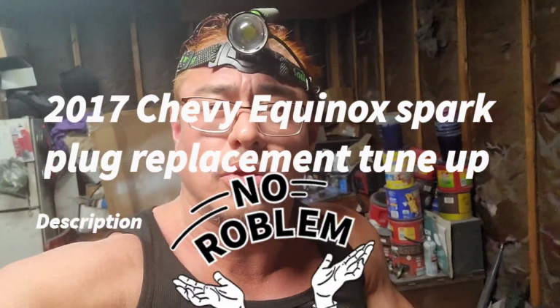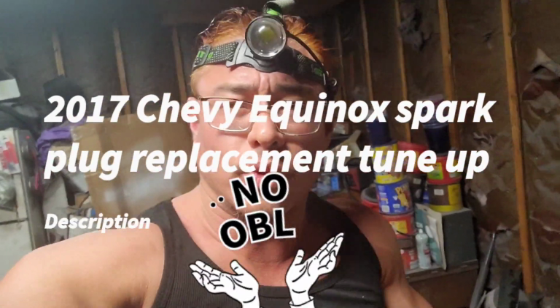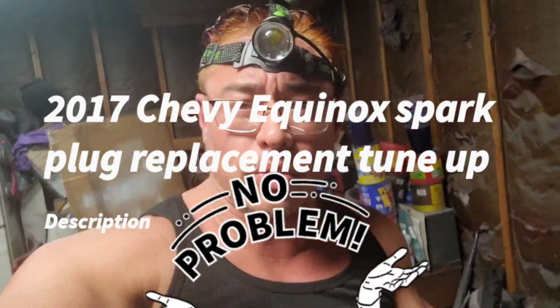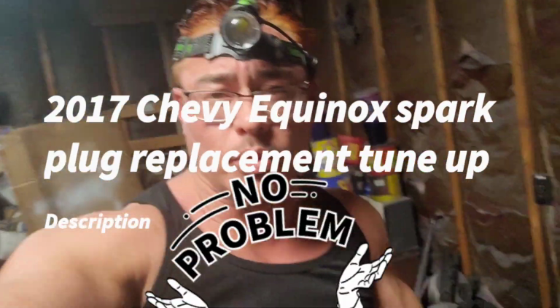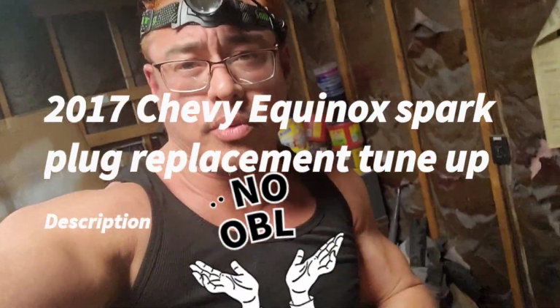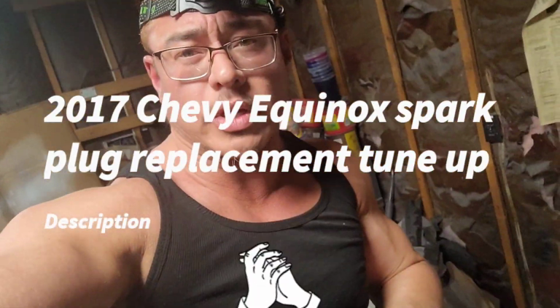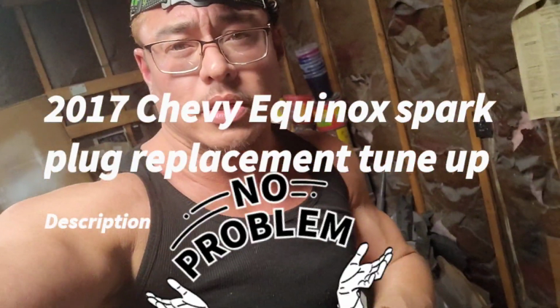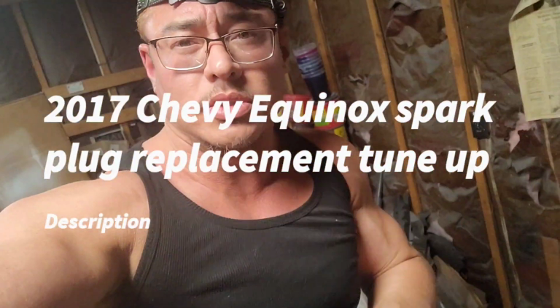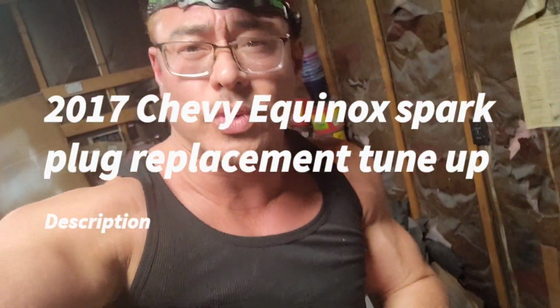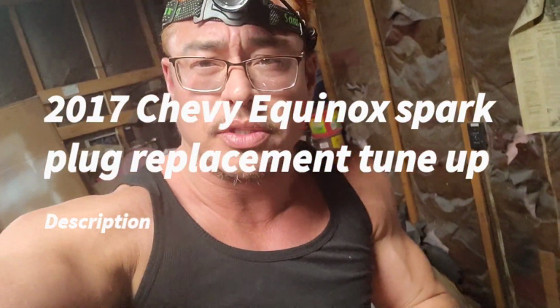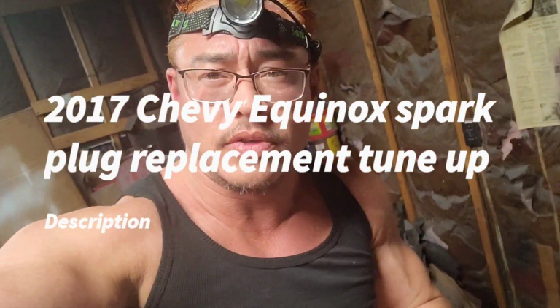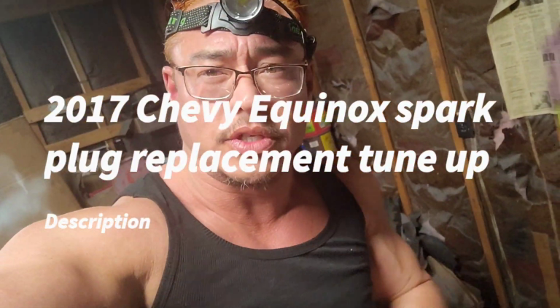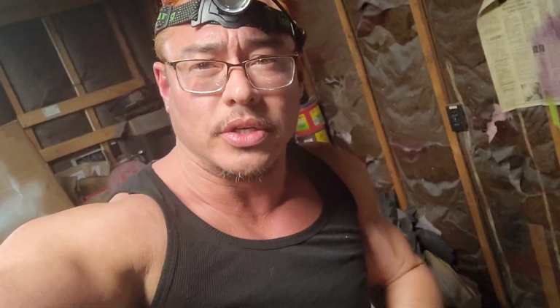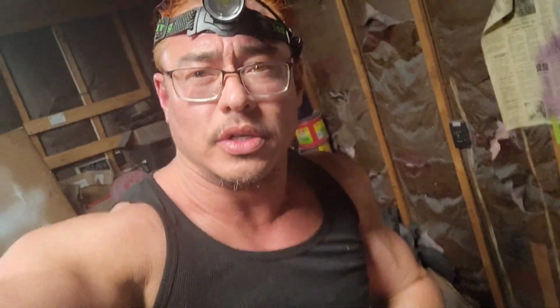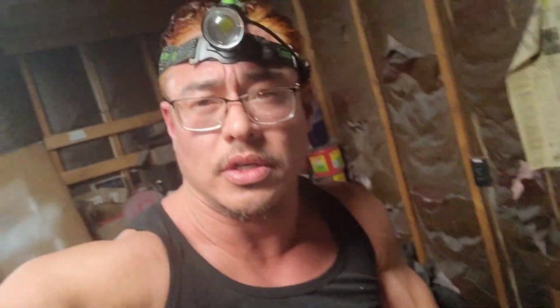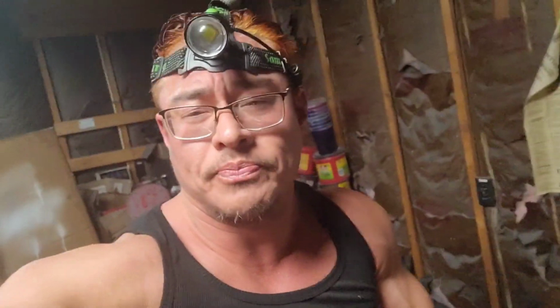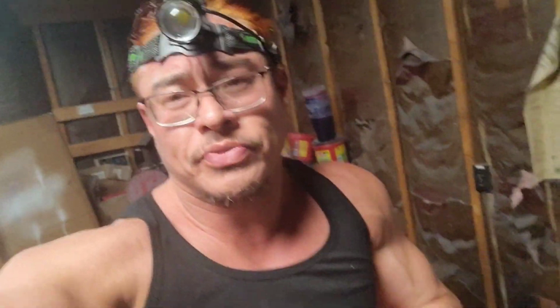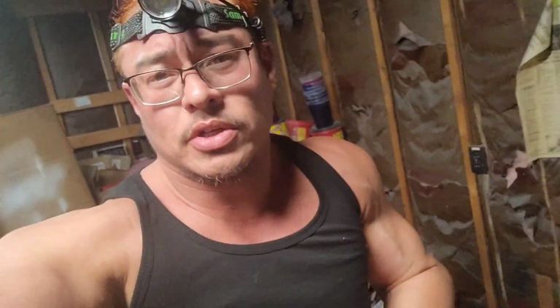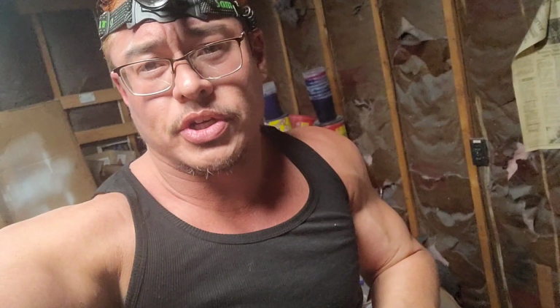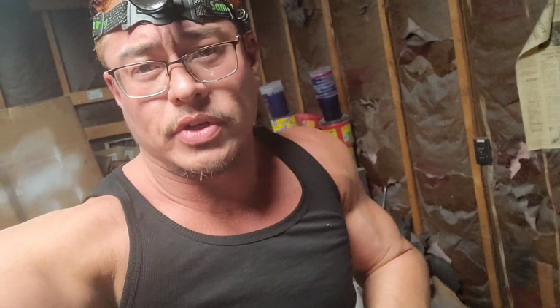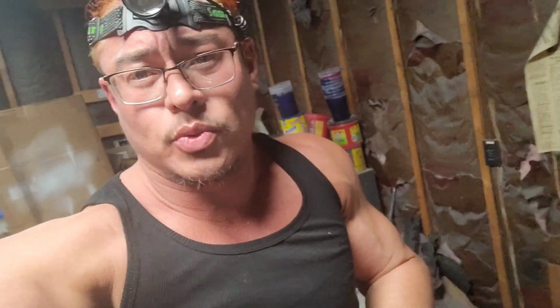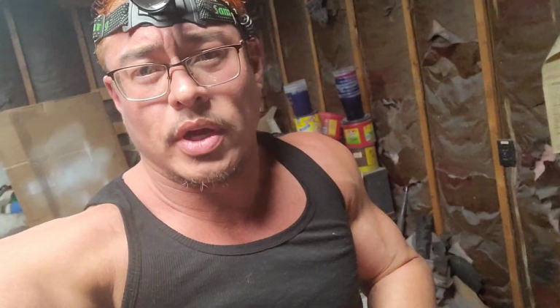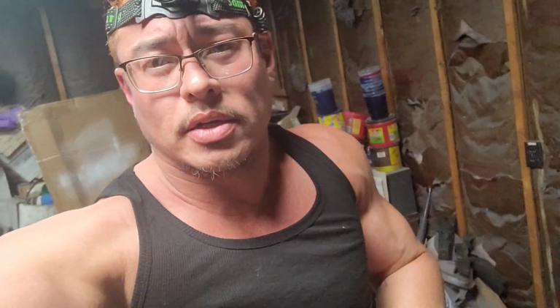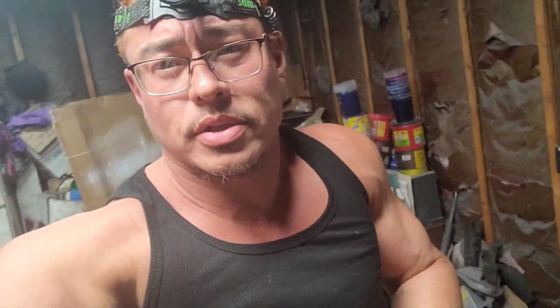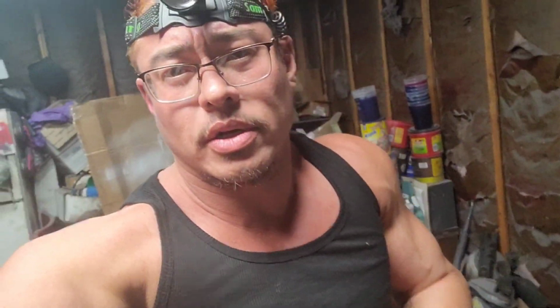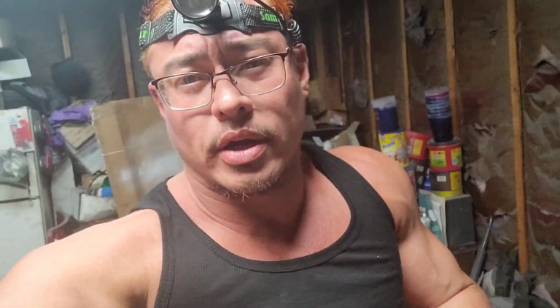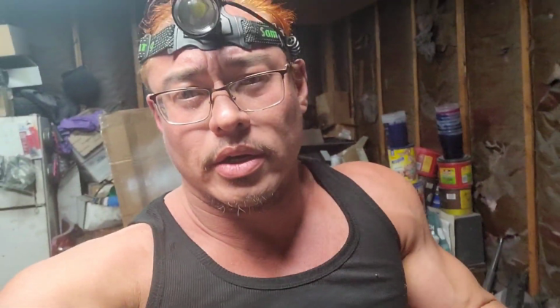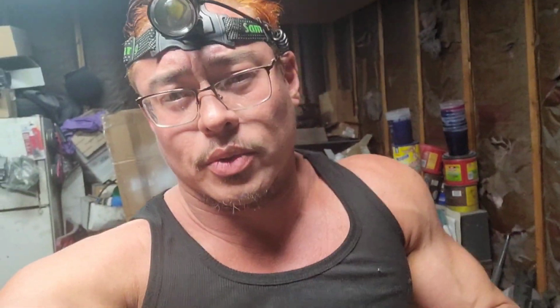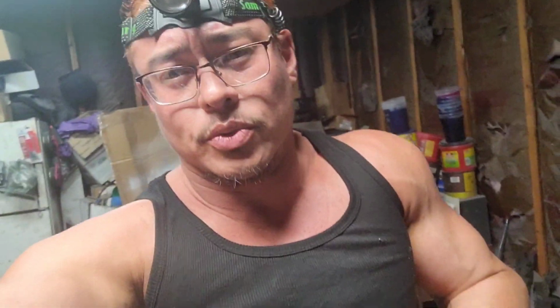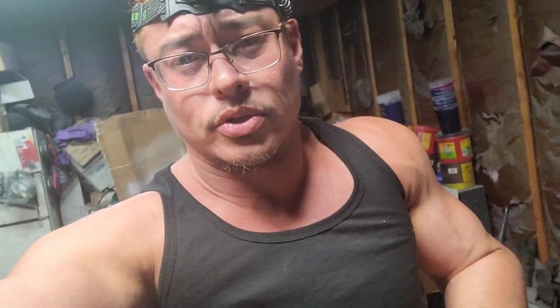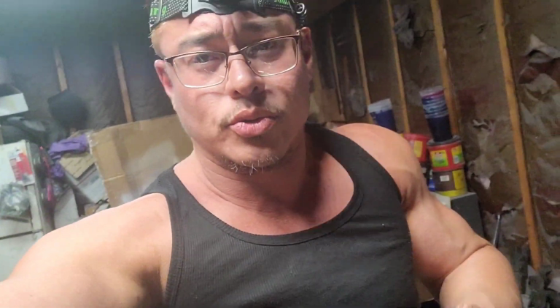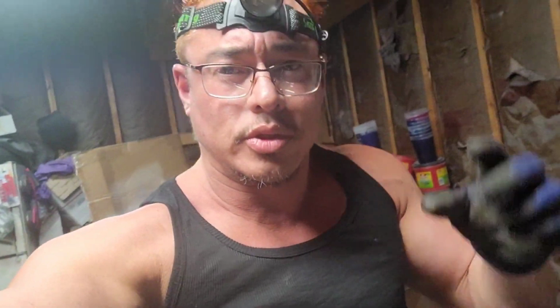What up, what up, what up? We got our 2017 Chevy Equinox and we're doing a tune-up on the 2.0.